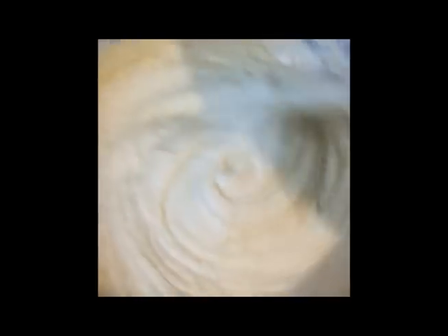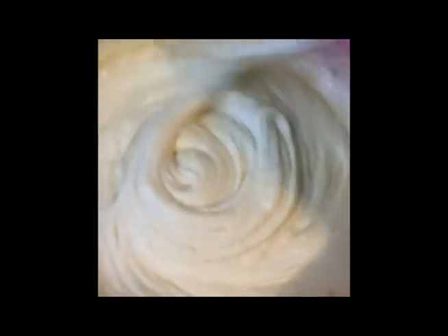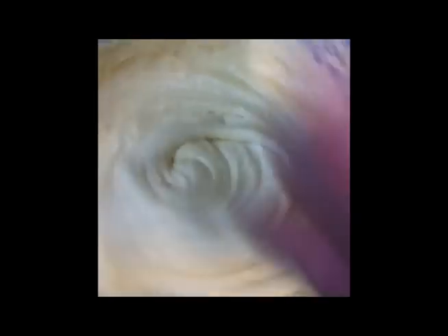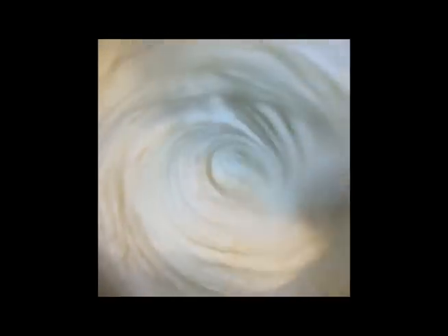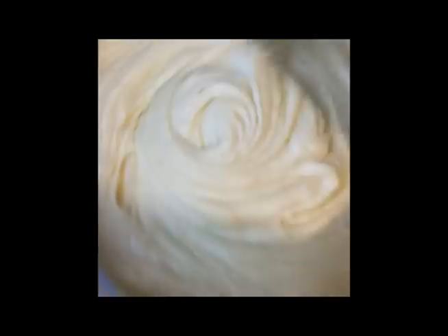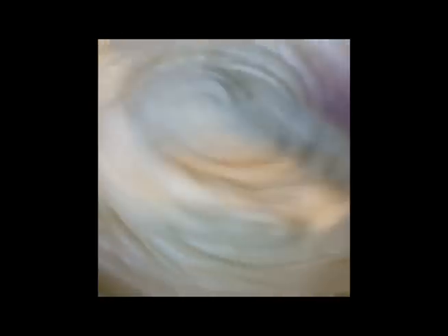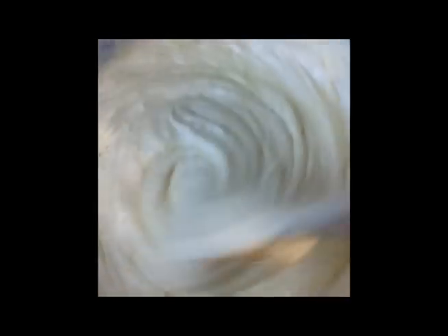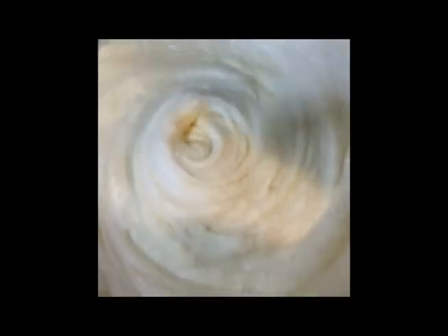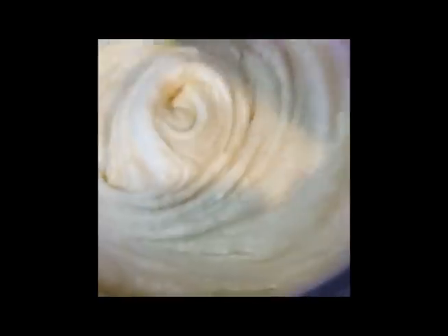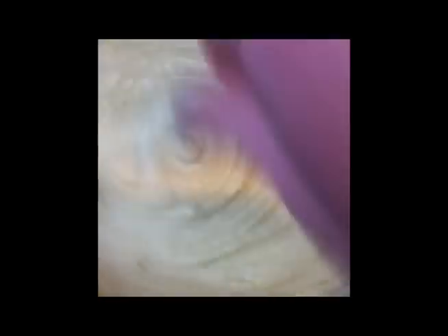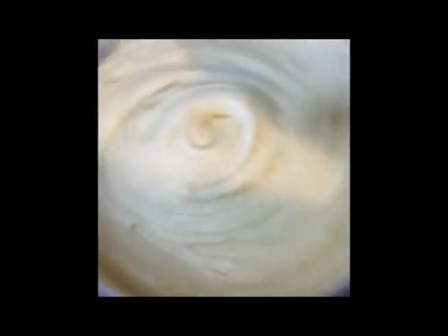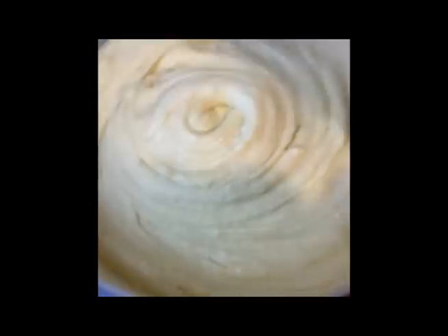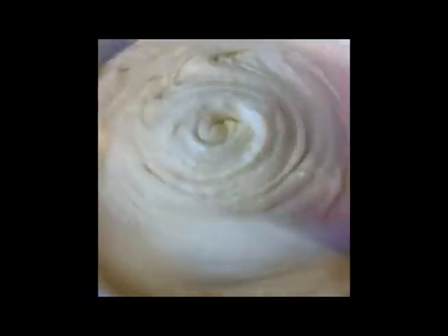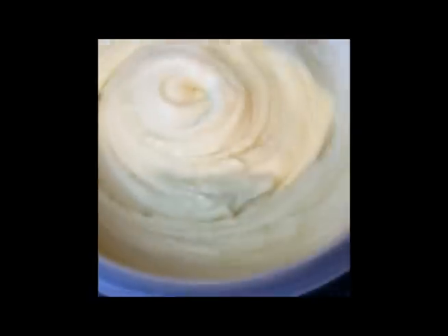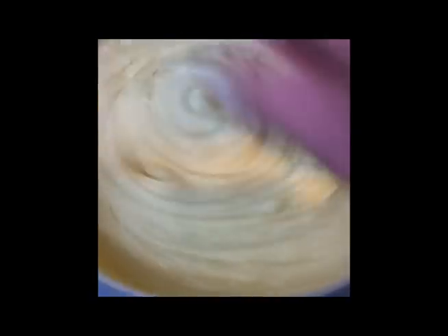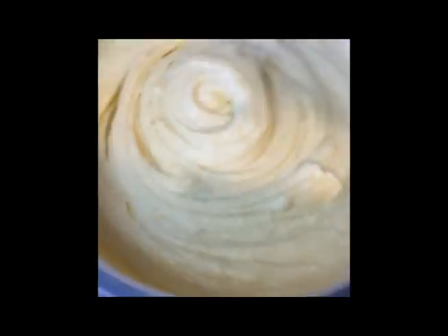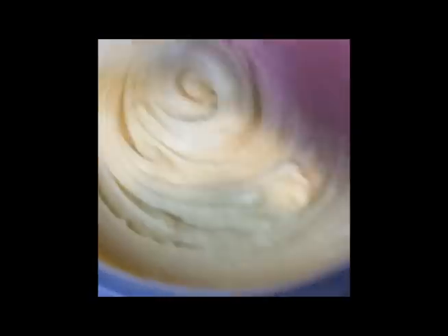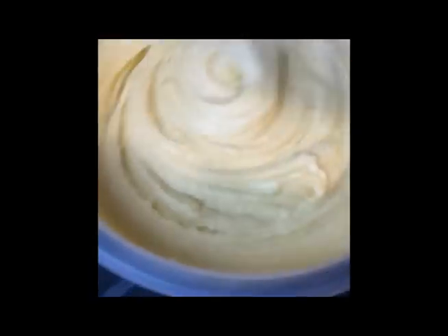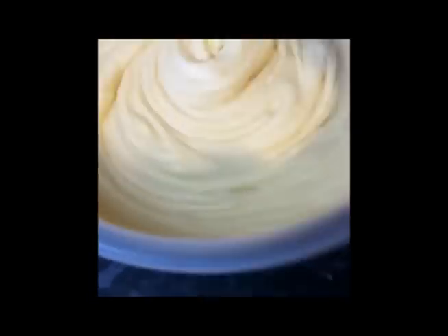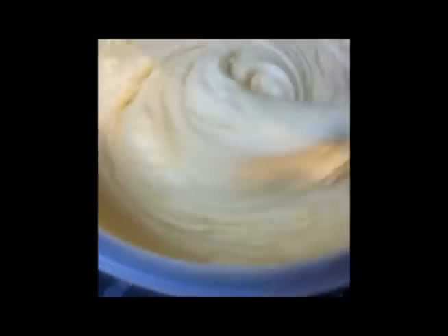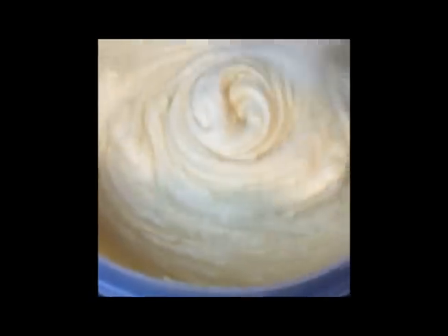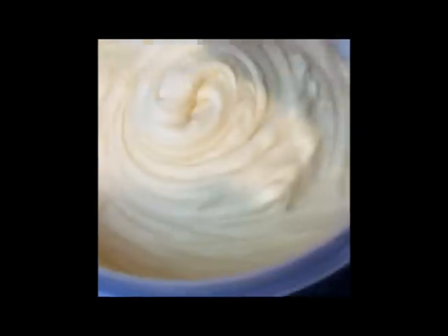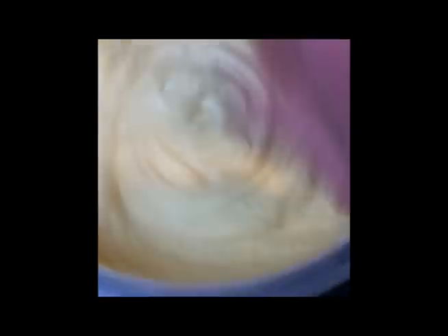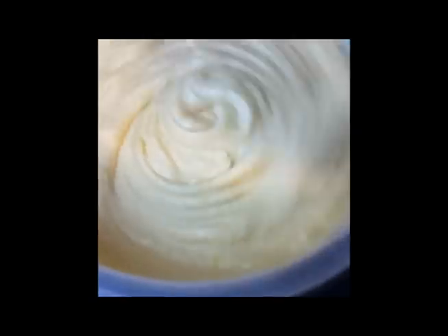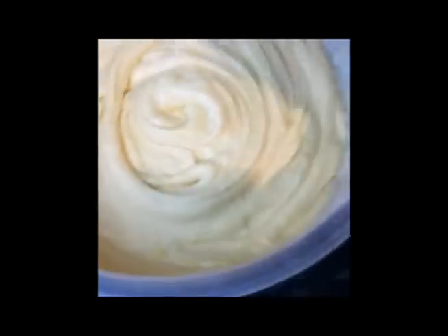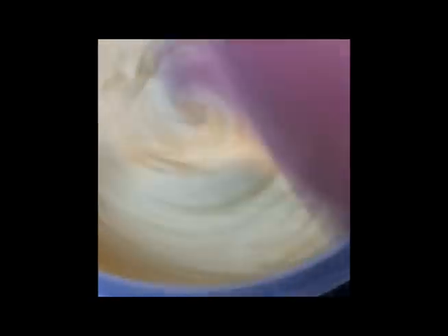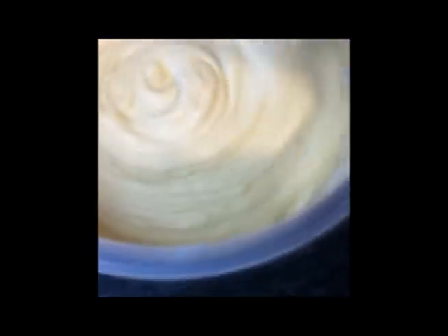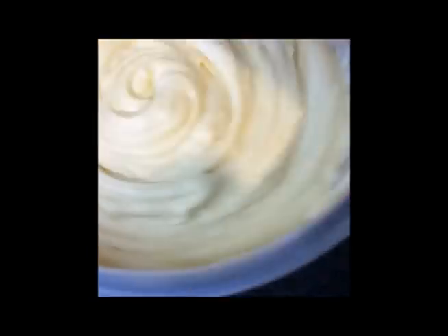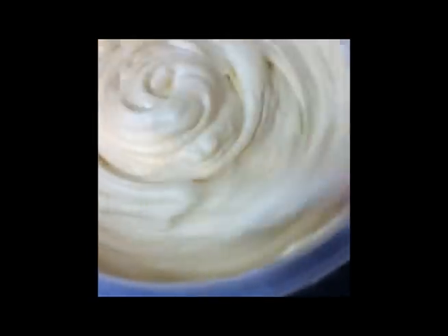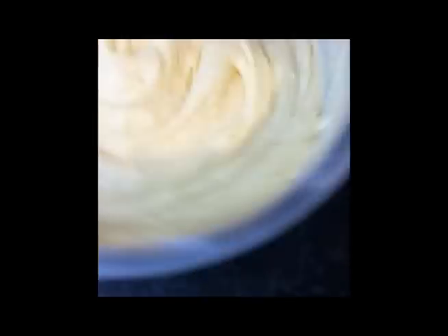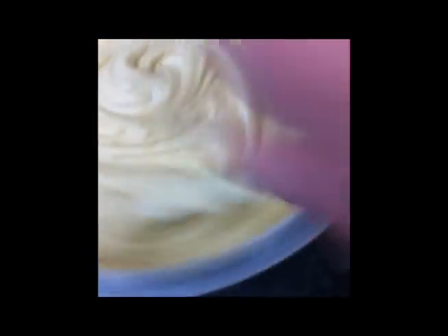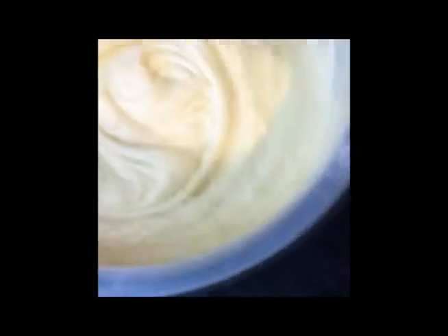That's what we wanted — lovely, creamy texture, nice and smooth, no lumps in there. This is just about ready to go into the oven.